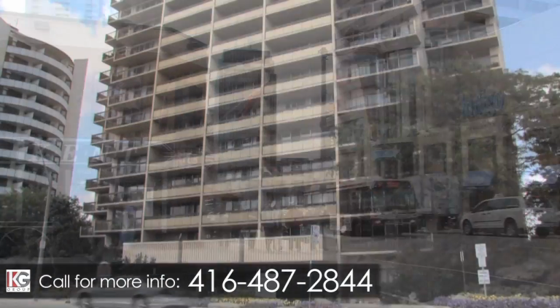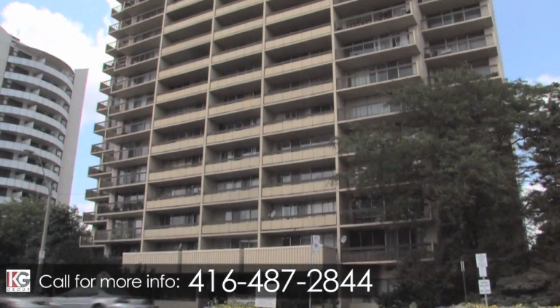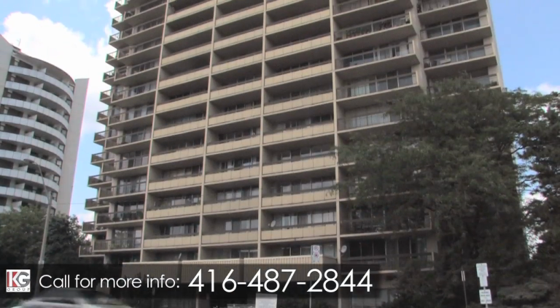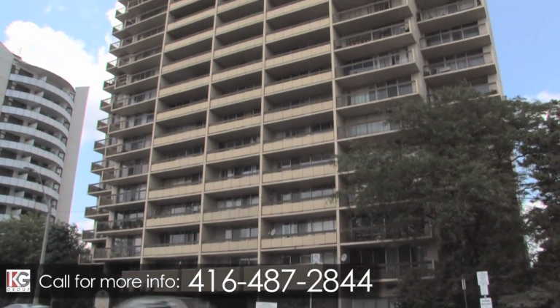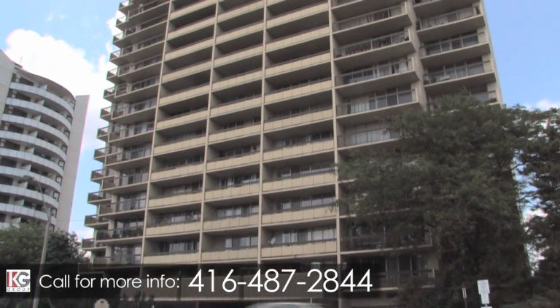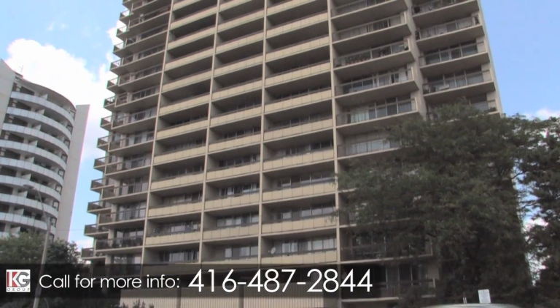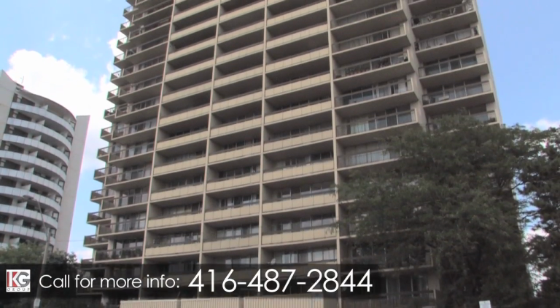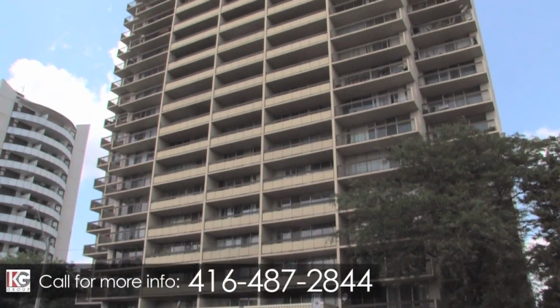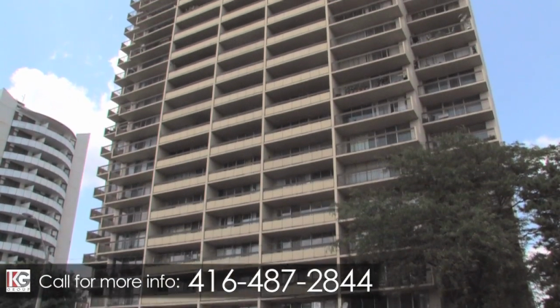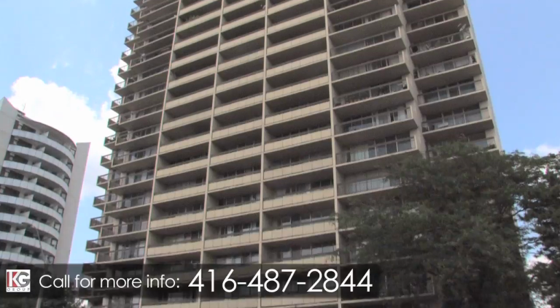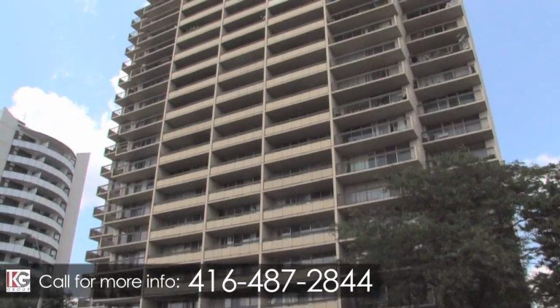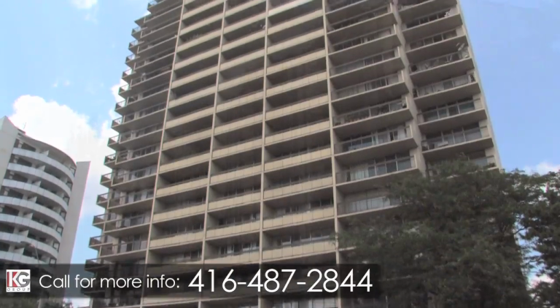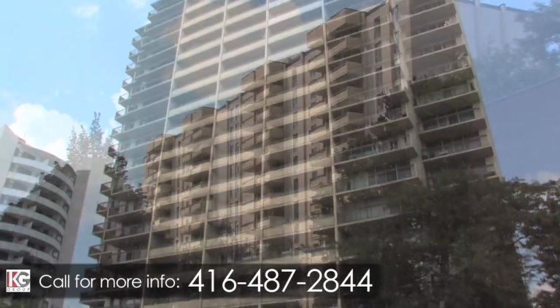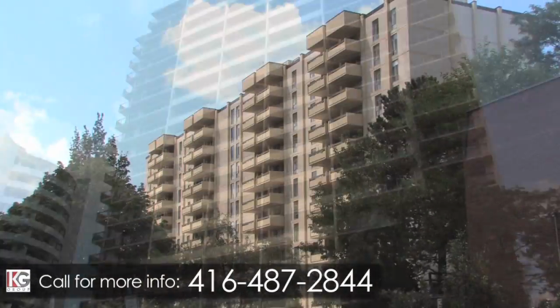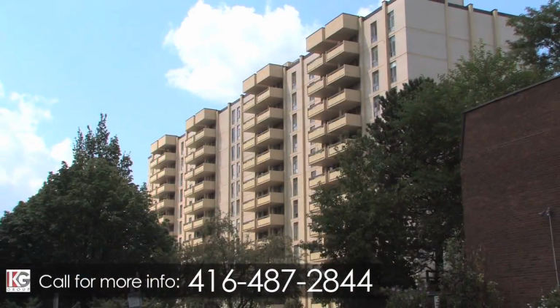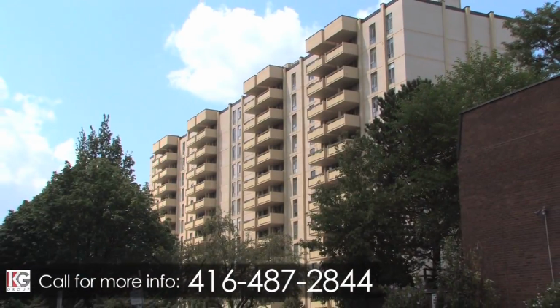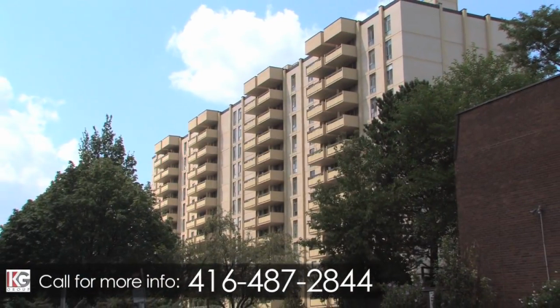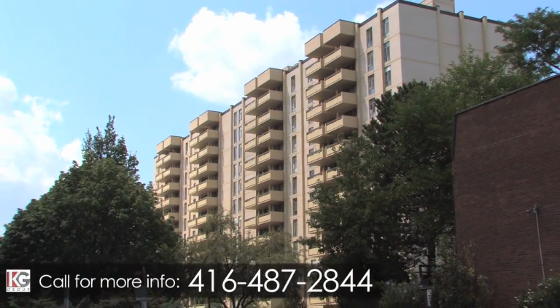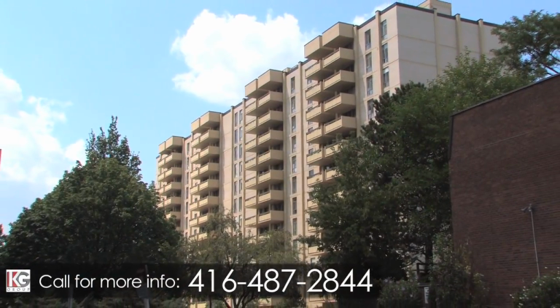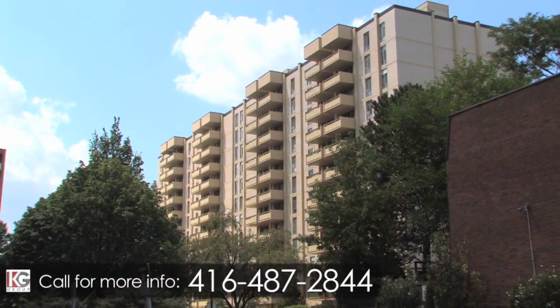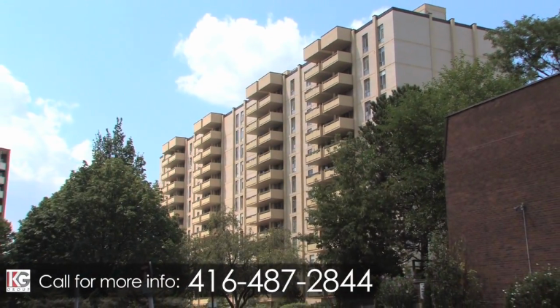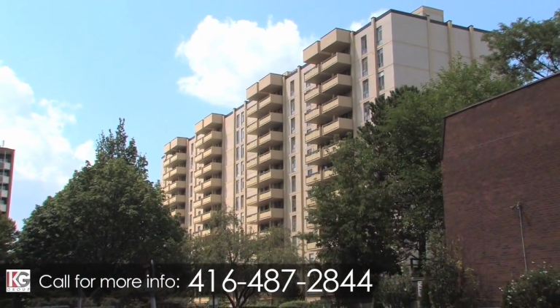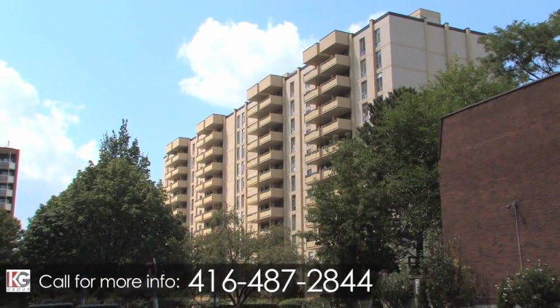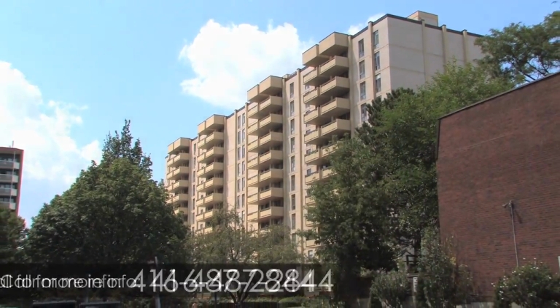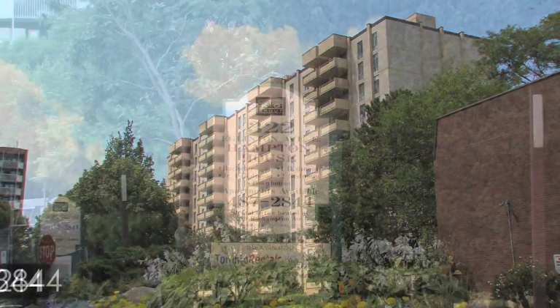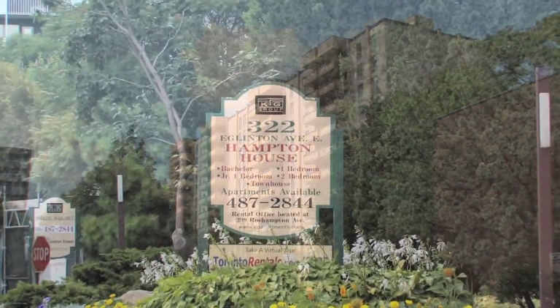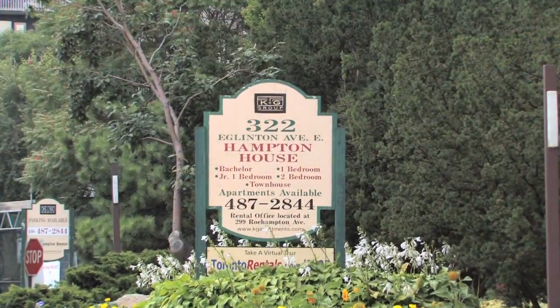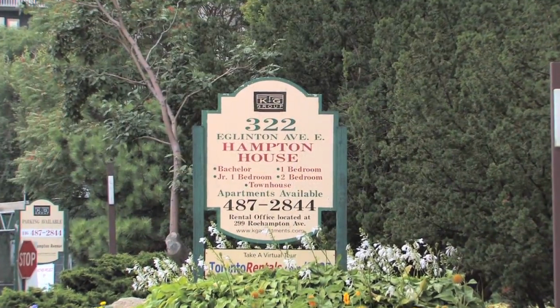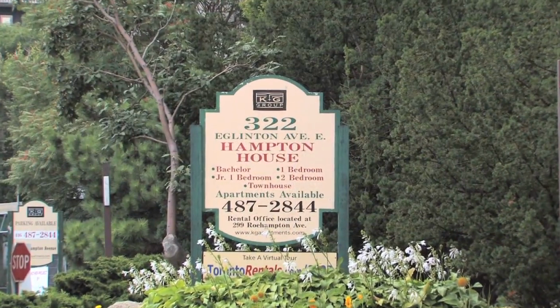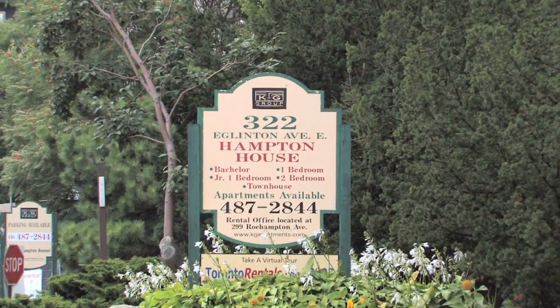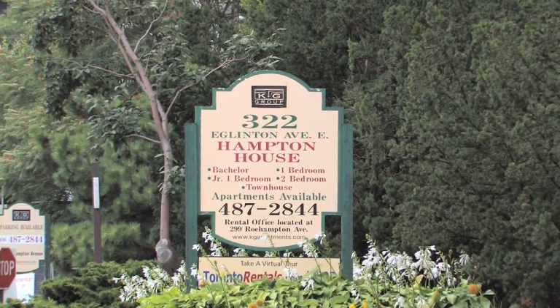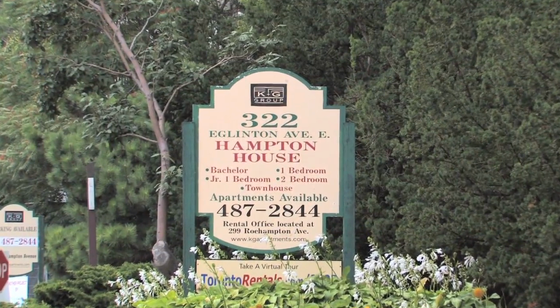299 Roehampton and 322 Eglinton — one of Young and Eglinton's premier rental properties. Come and enjoy your new home.